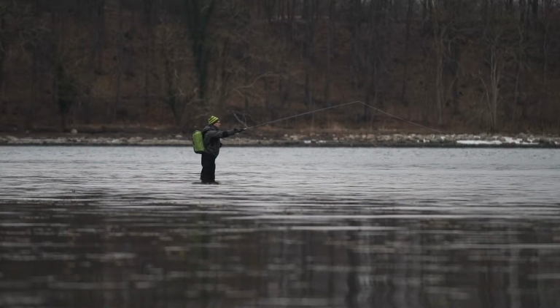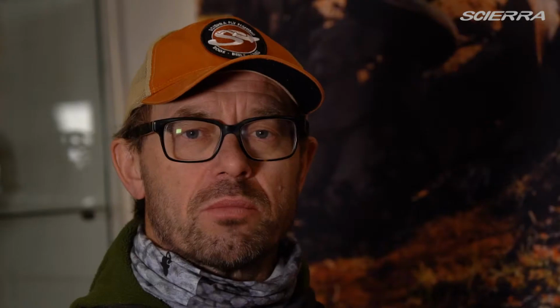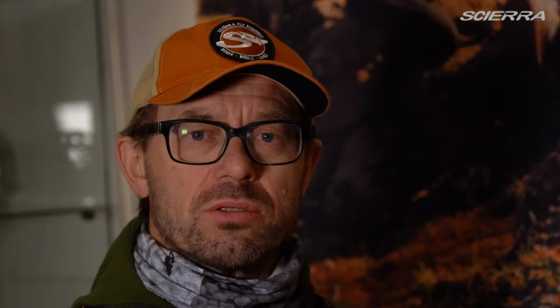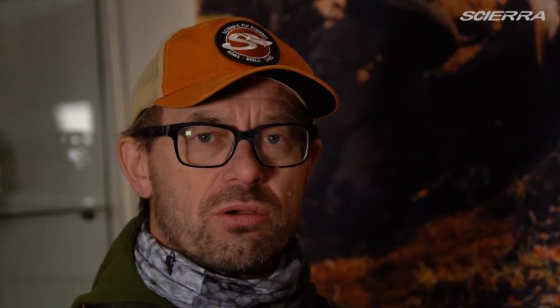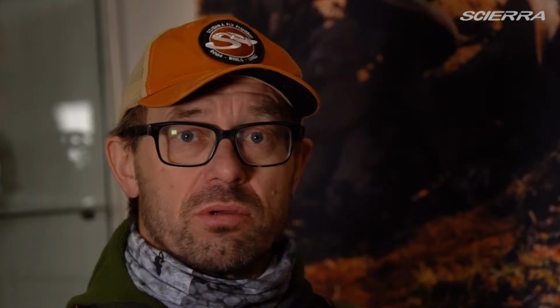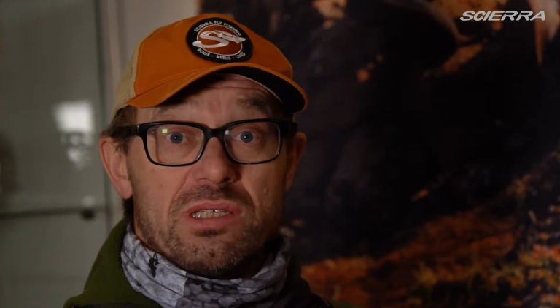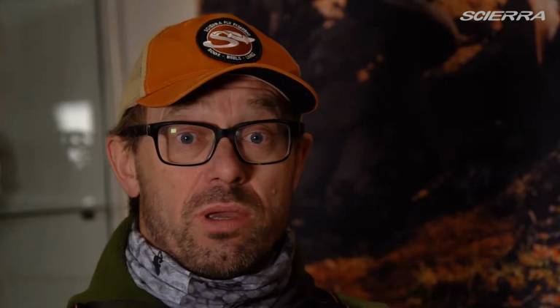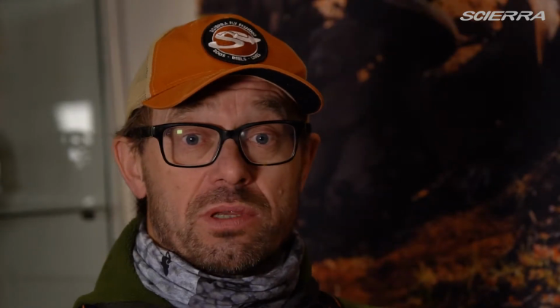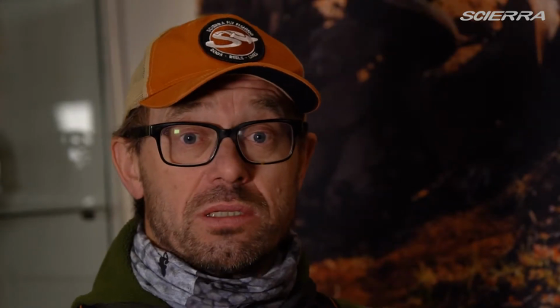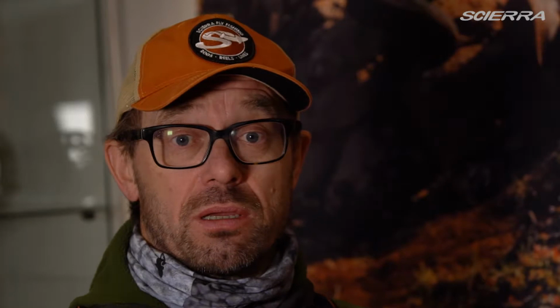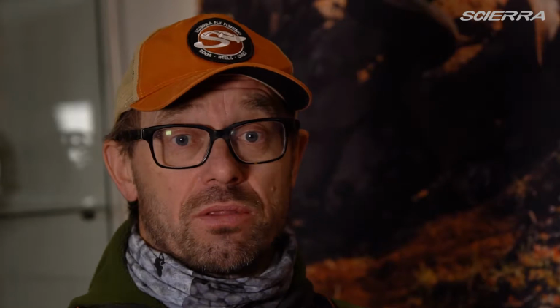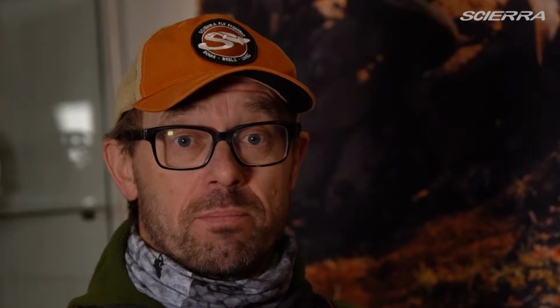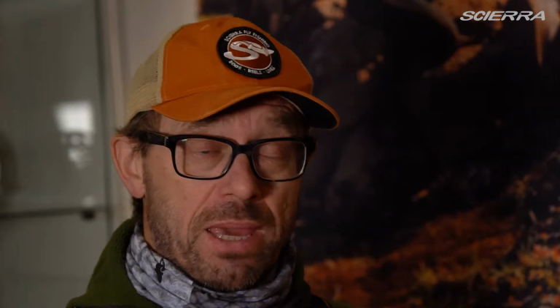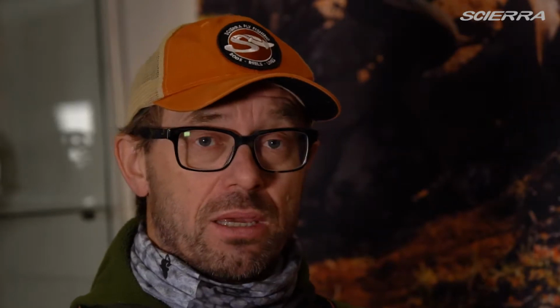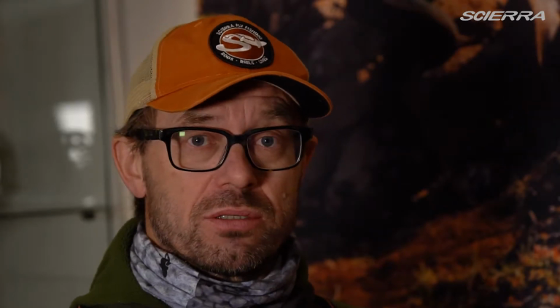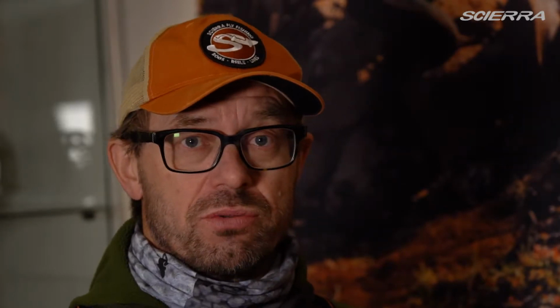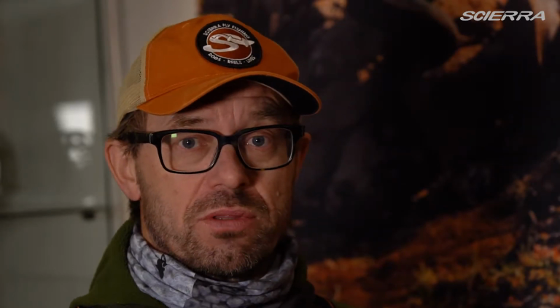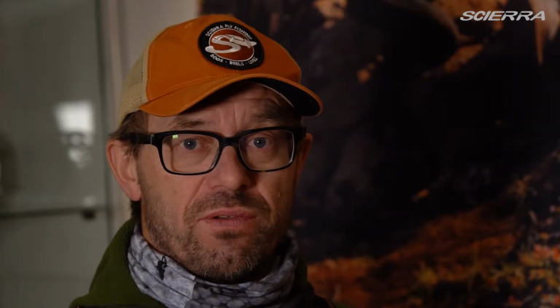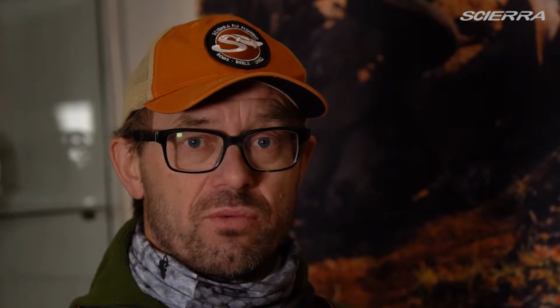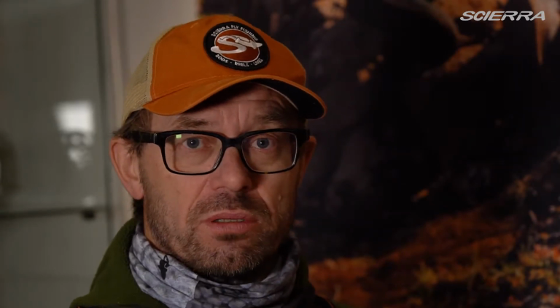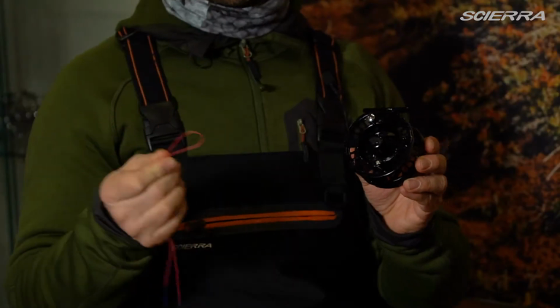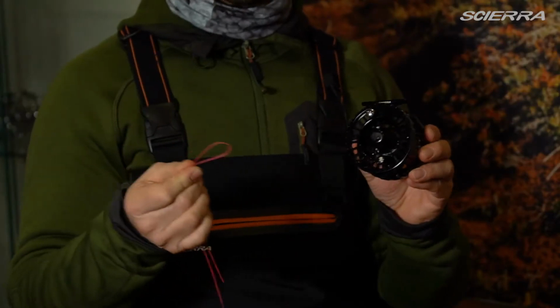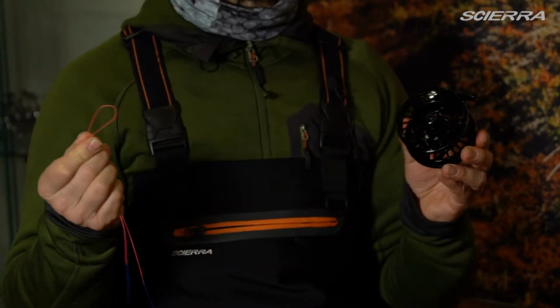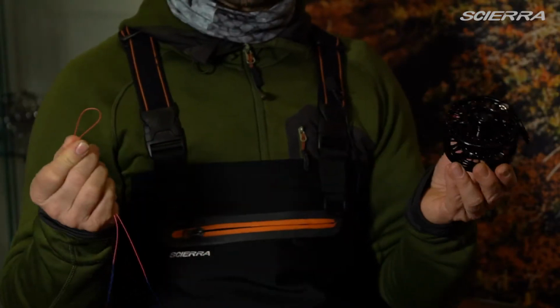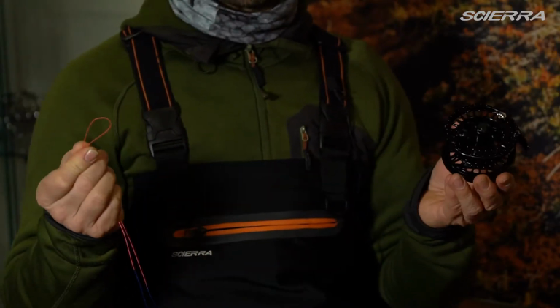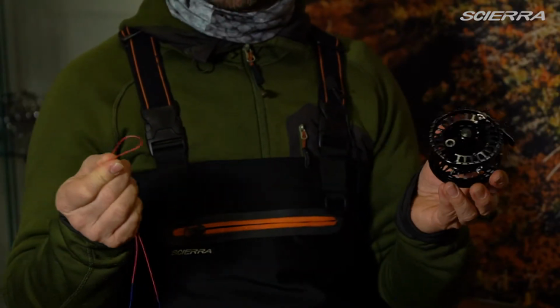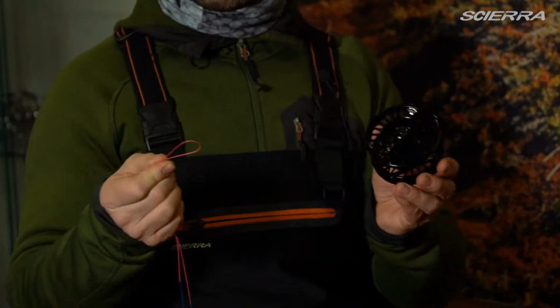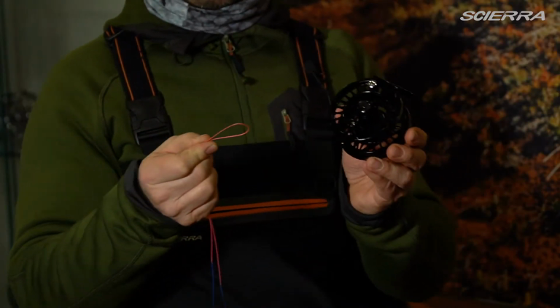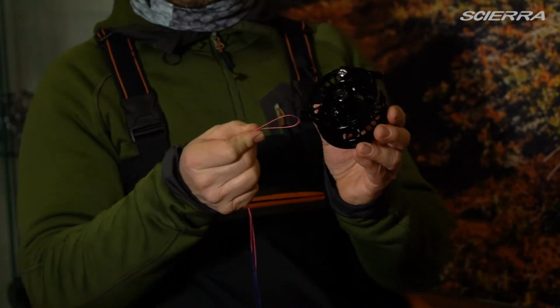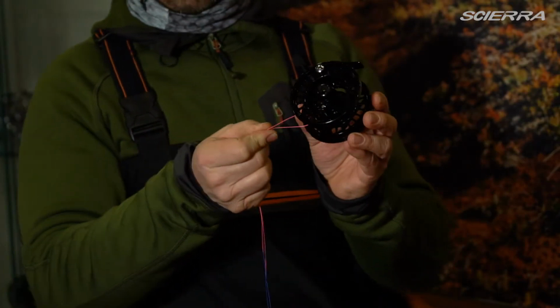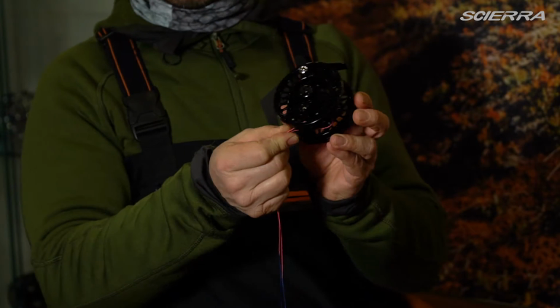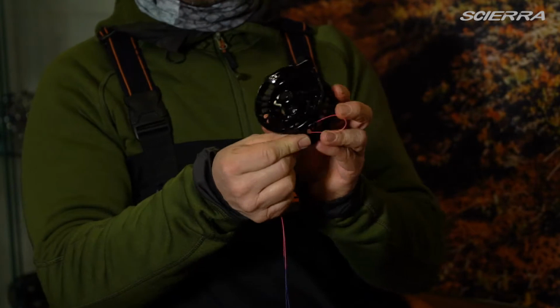I'm going to show you an easy way of connecting the backing to the fly reel. First of all, it's time to get the backing around the spool.